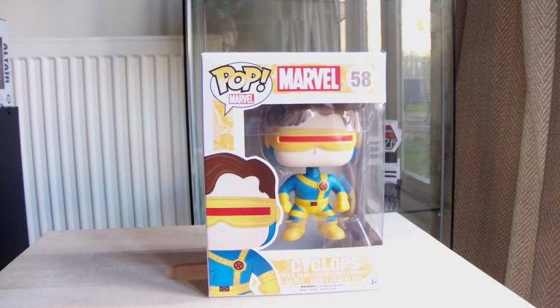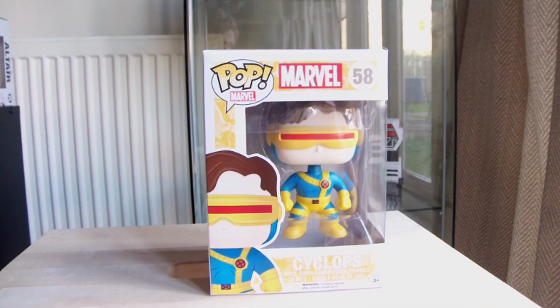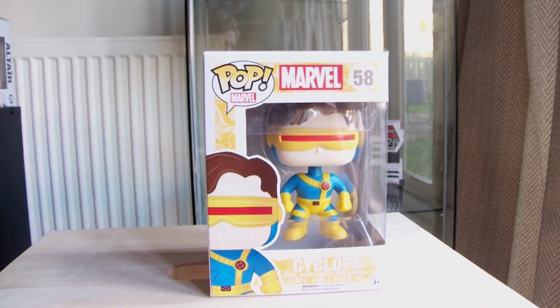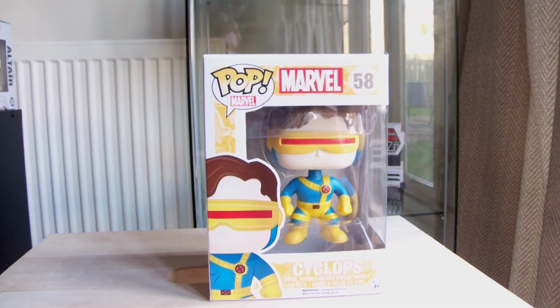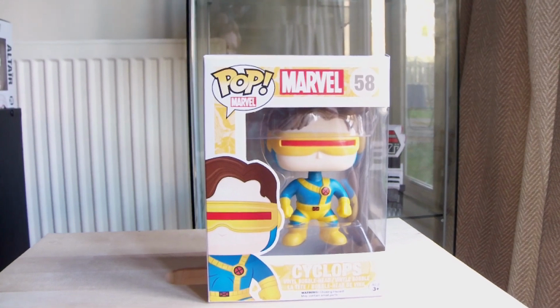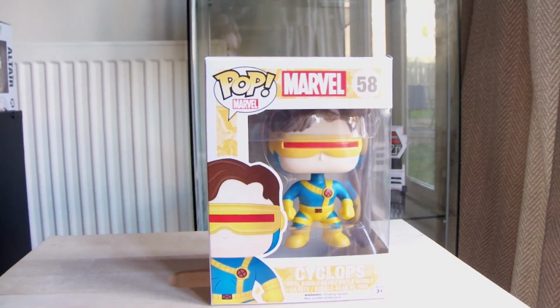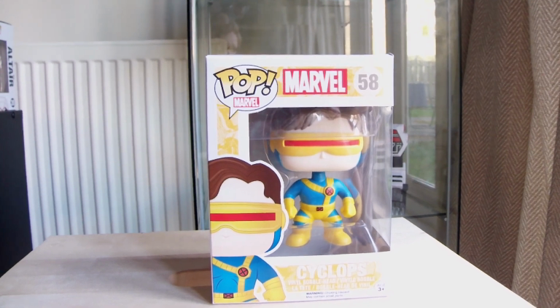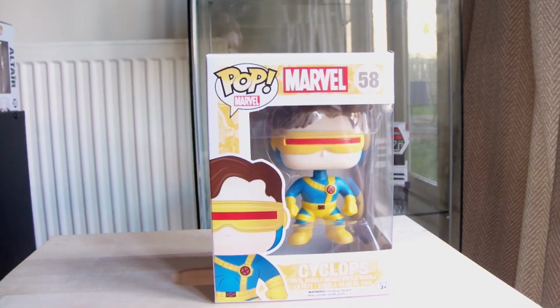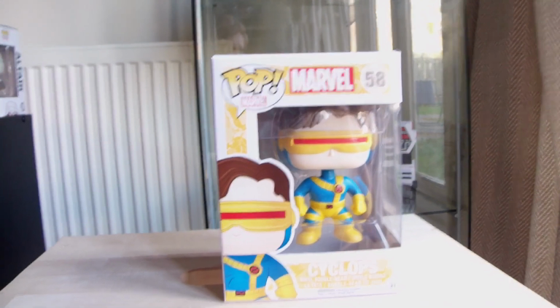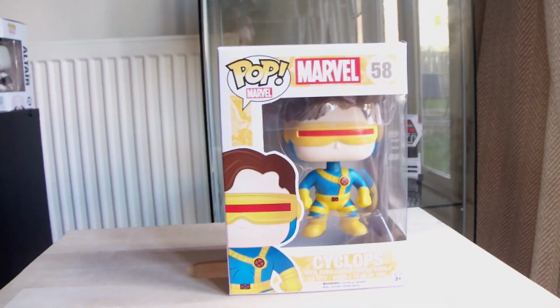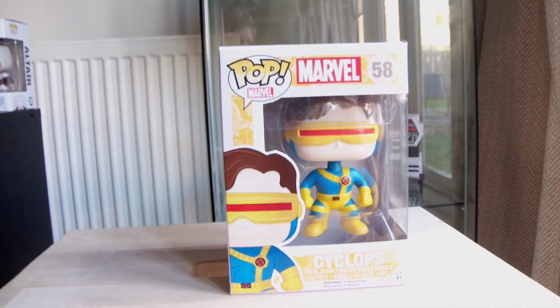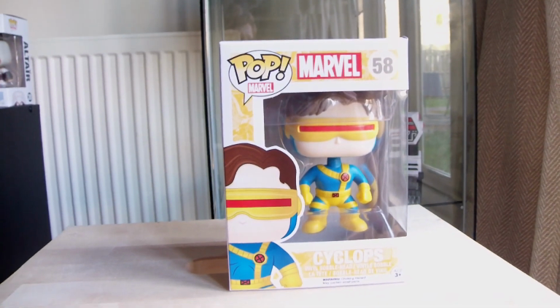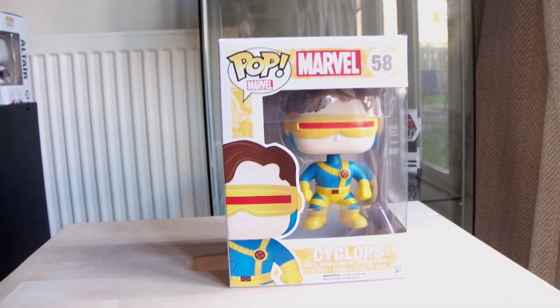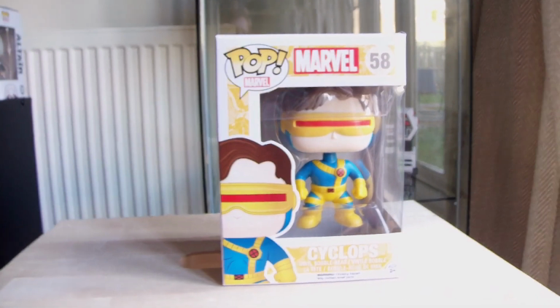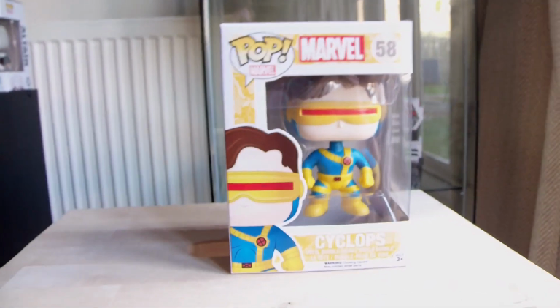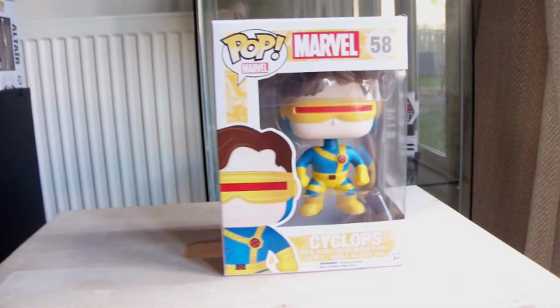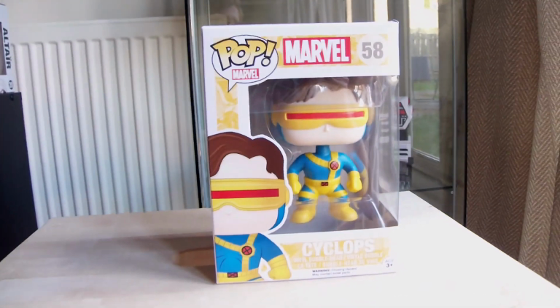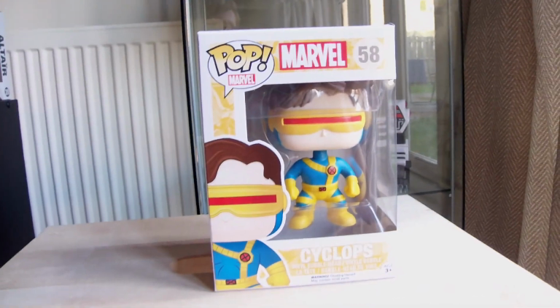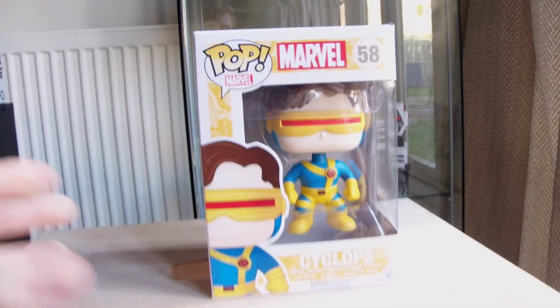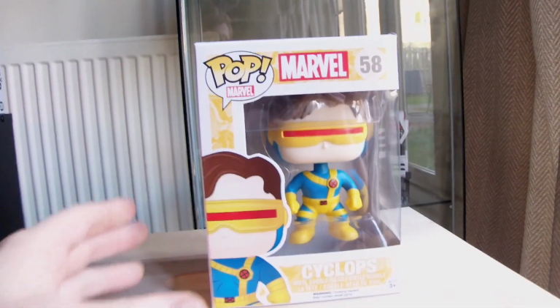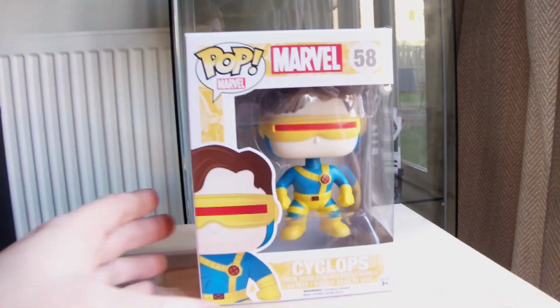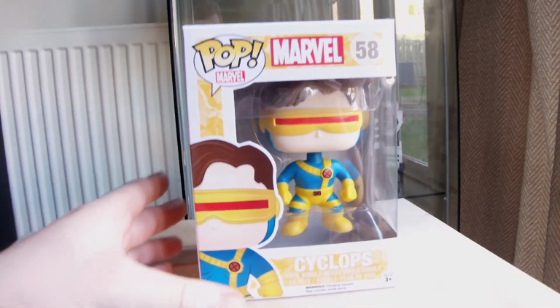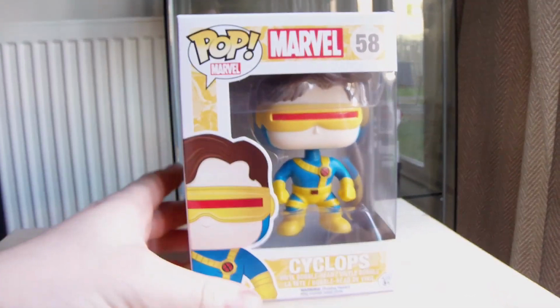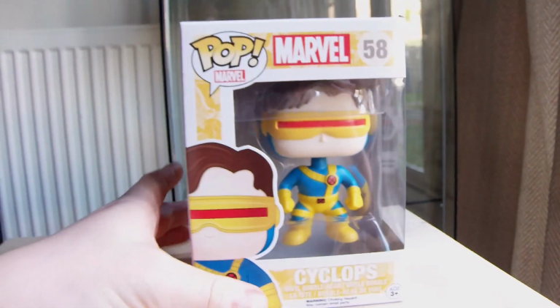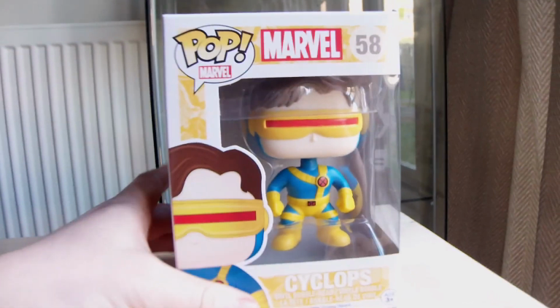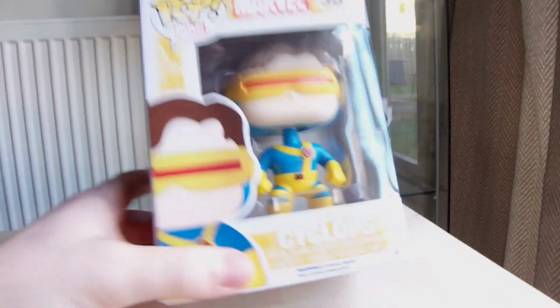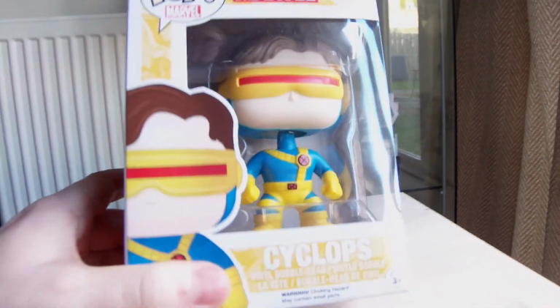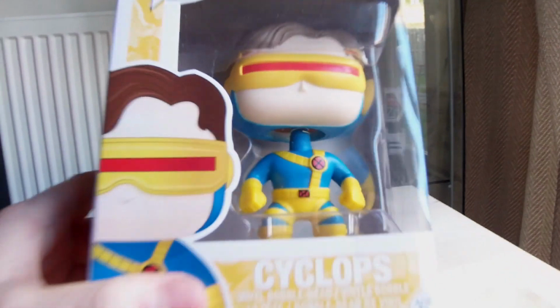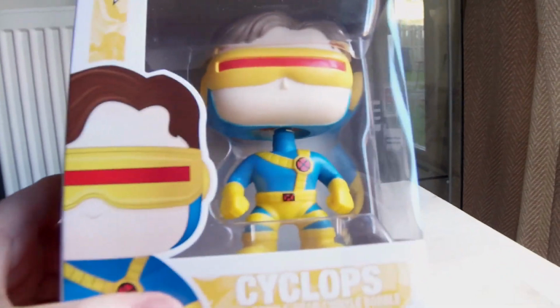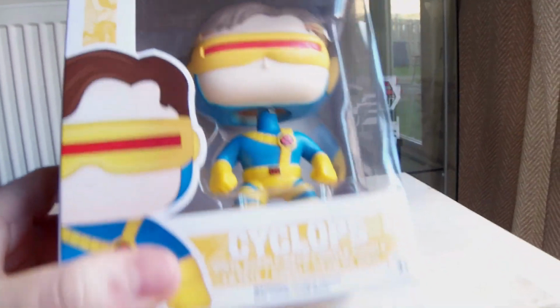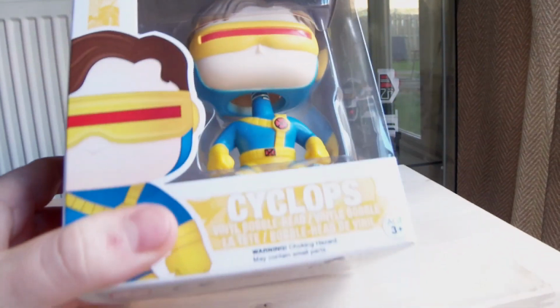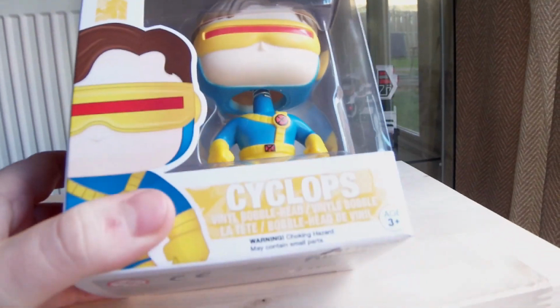Hi guys, Ignat Osk here. Today I am reviewing this Pup Marvel Cyclops.